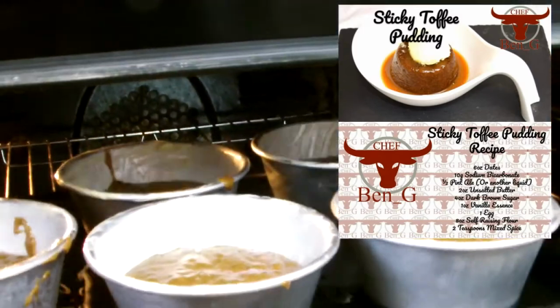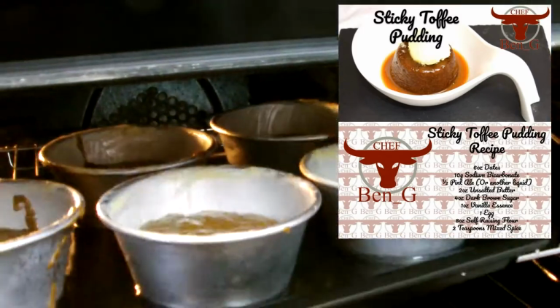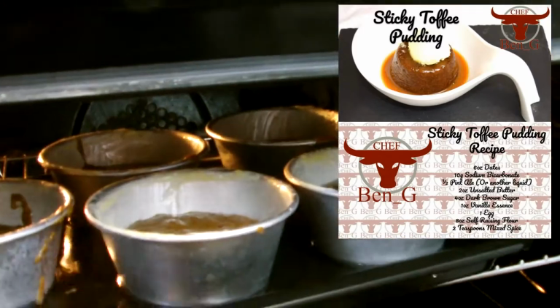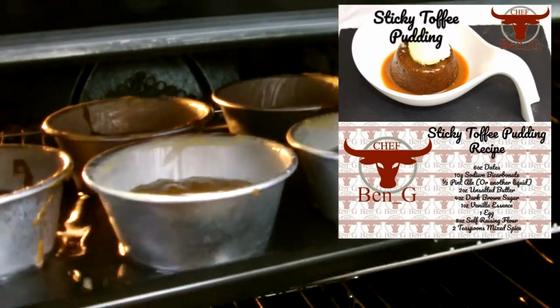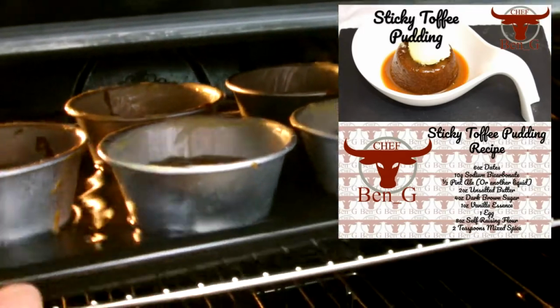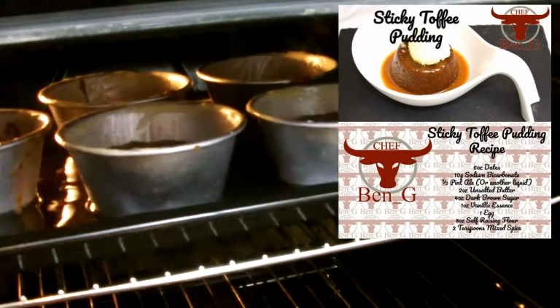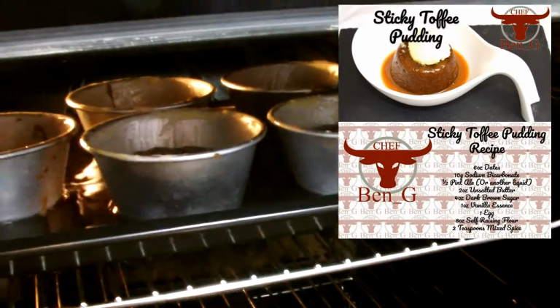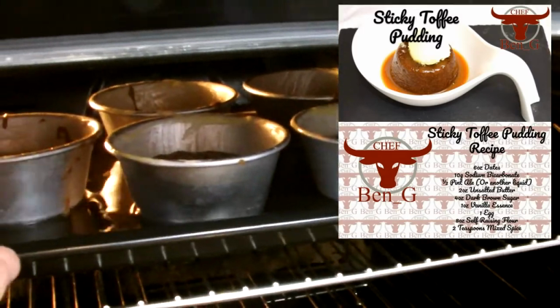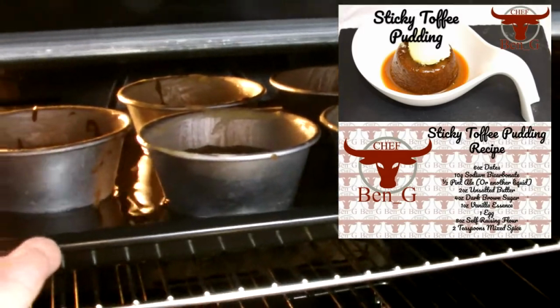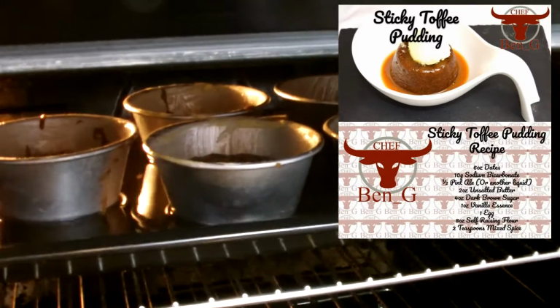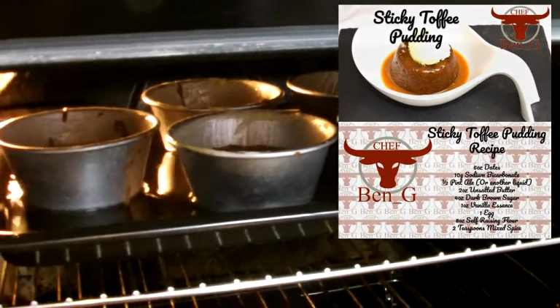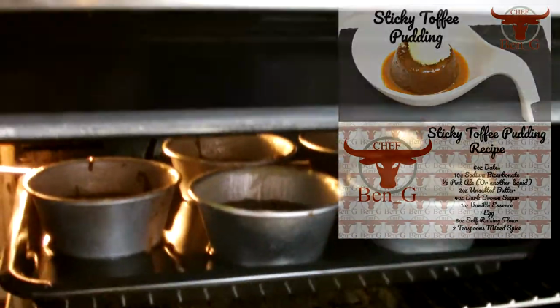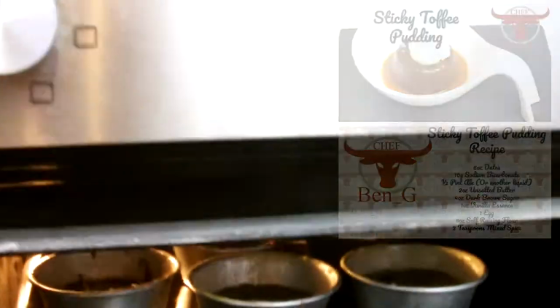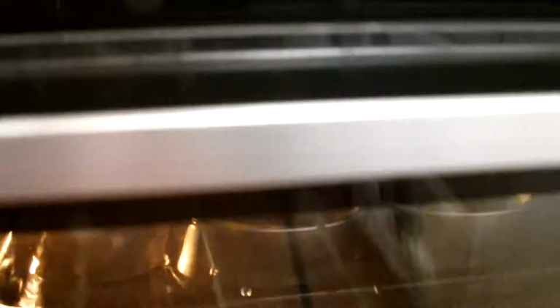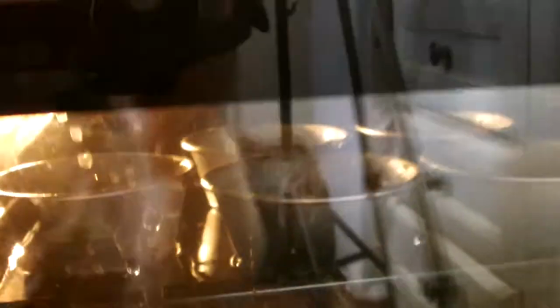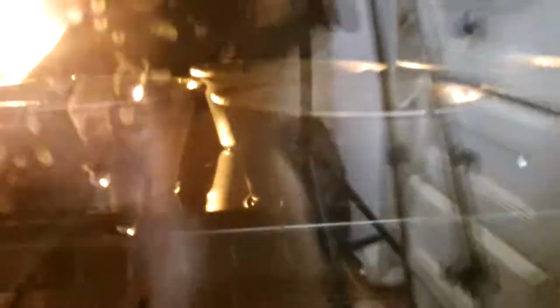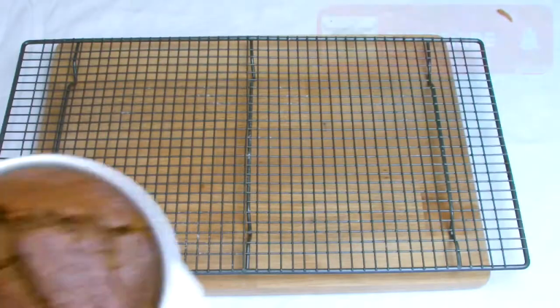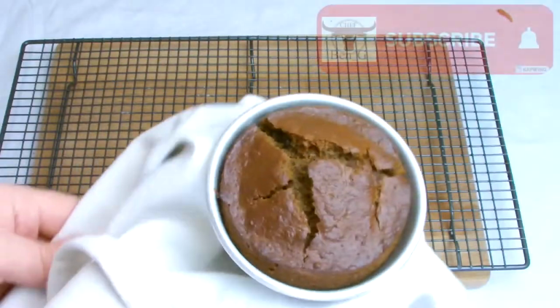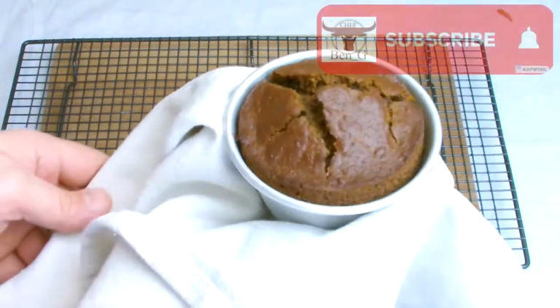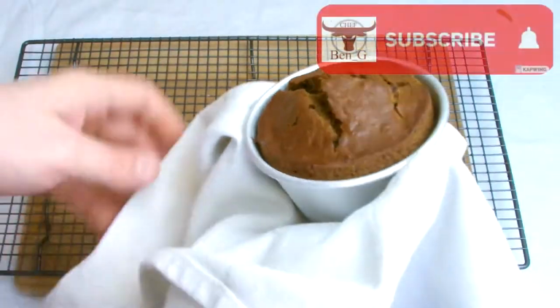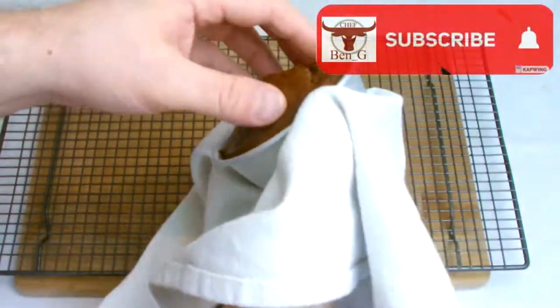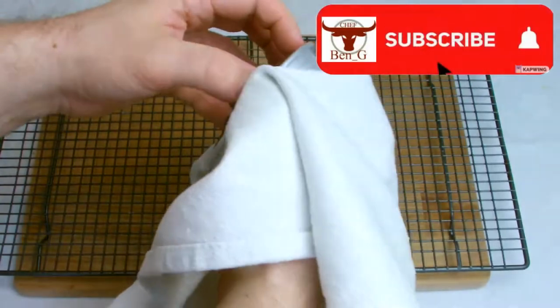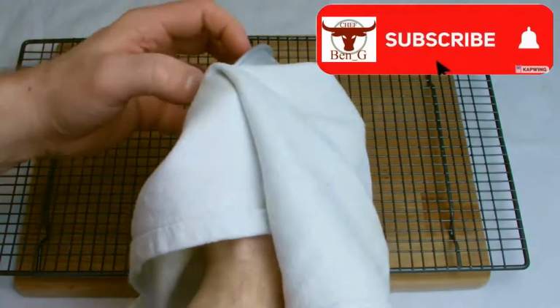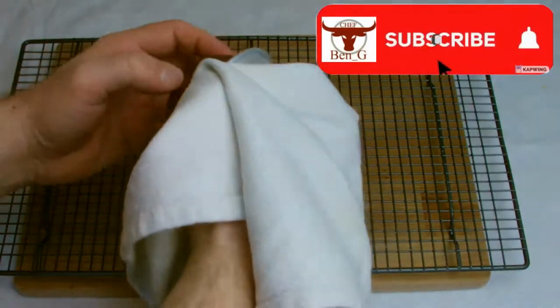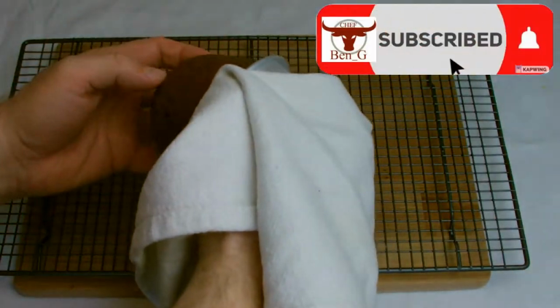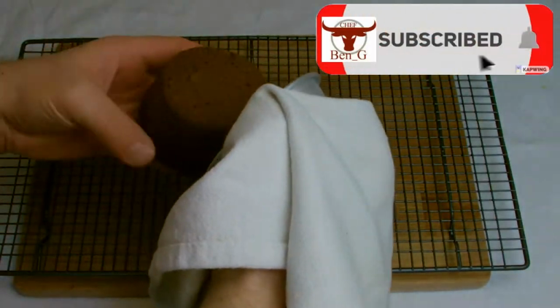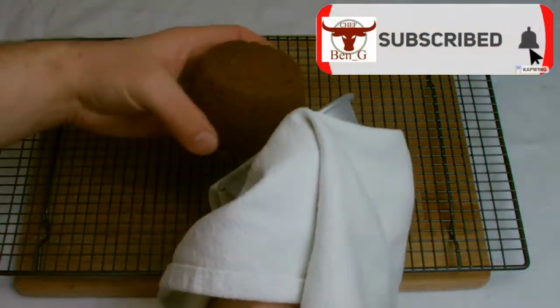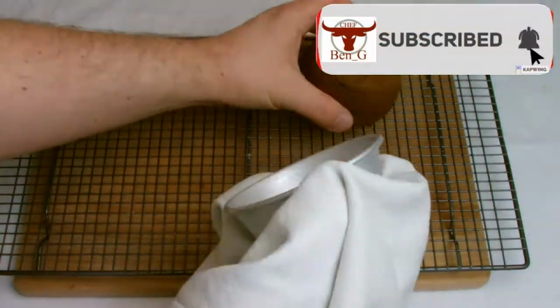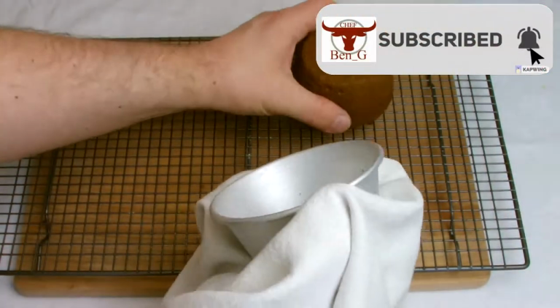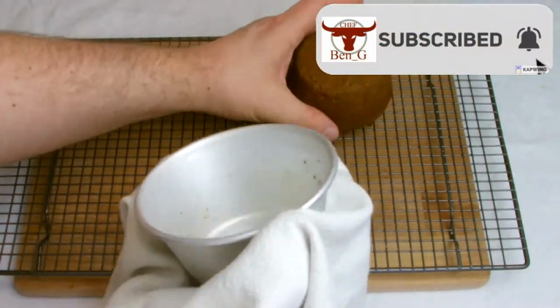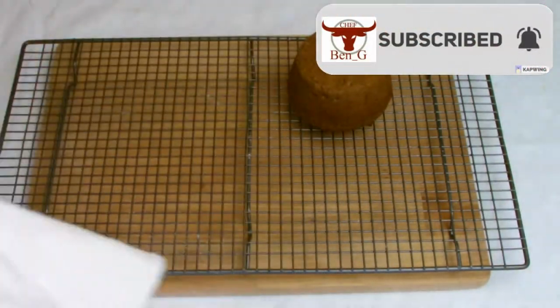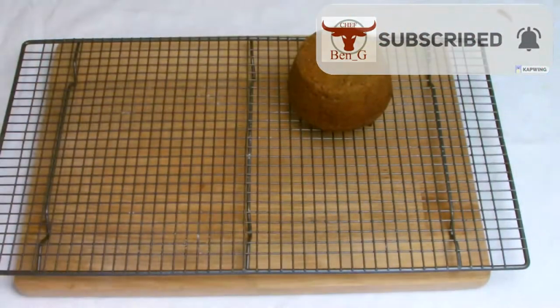I will also be demonstrating how you can recreate these dishes using basic kitchen tools rather than expensive gadgets.